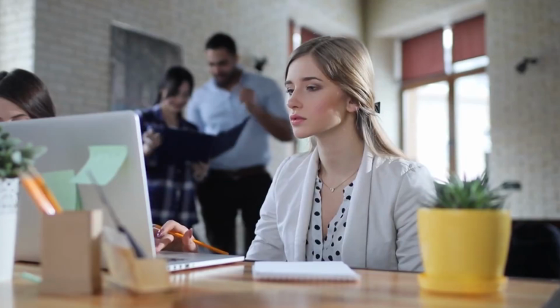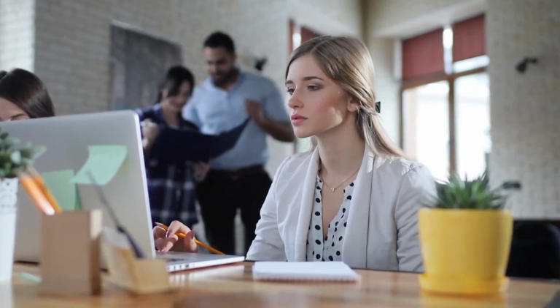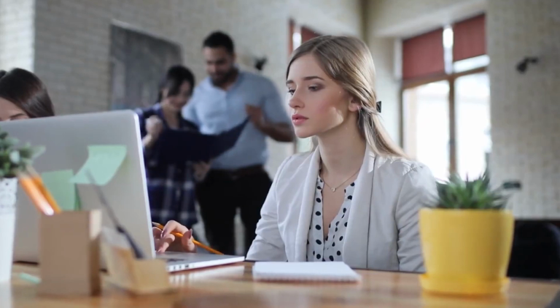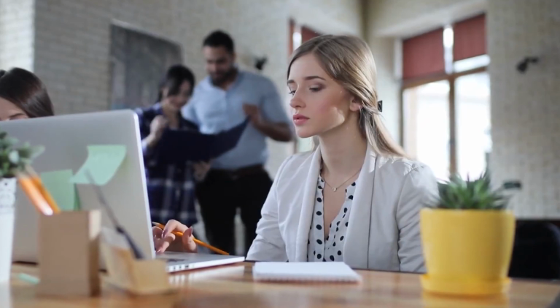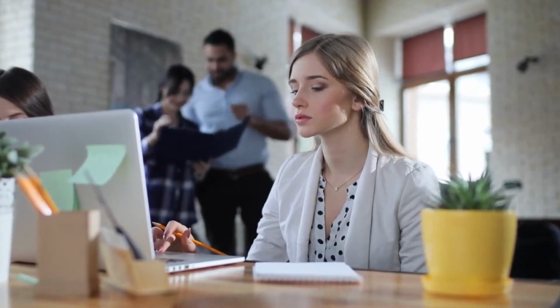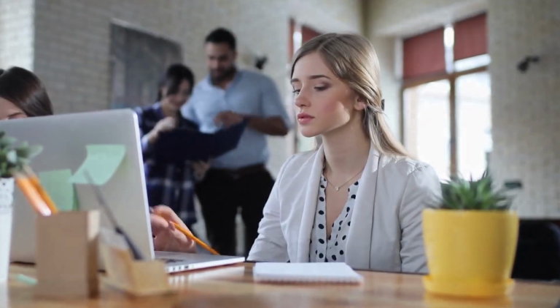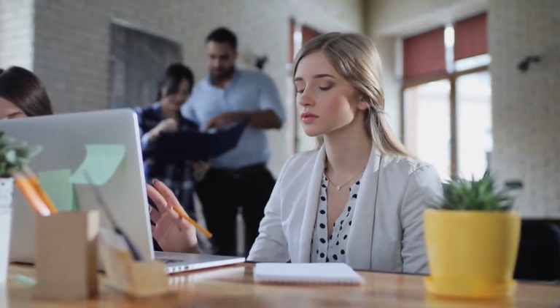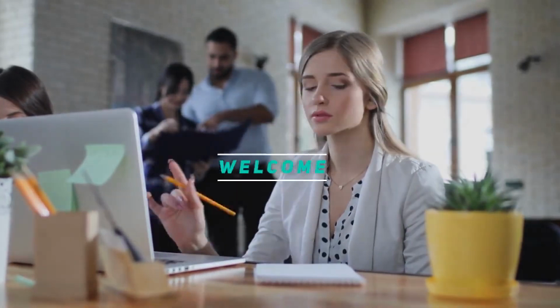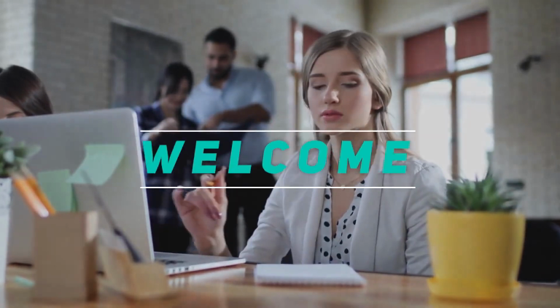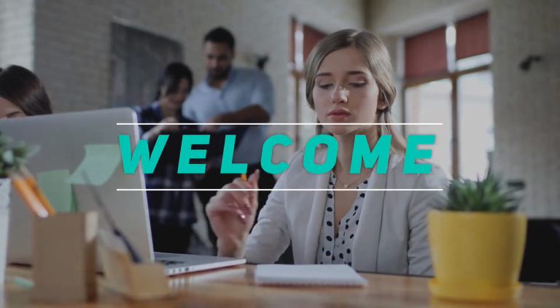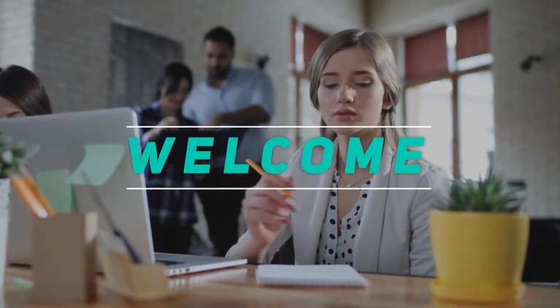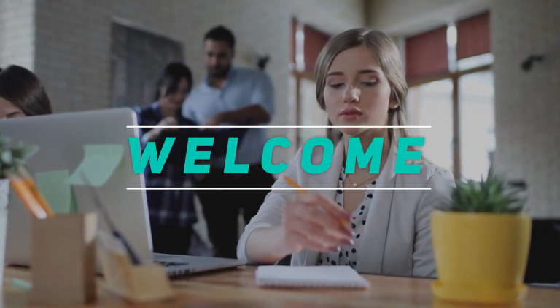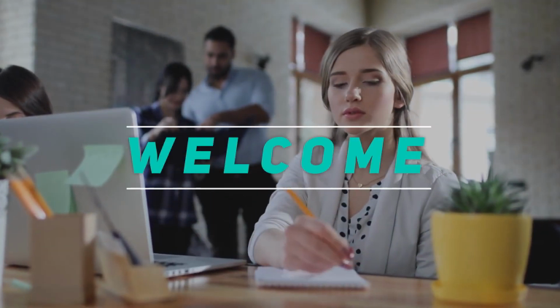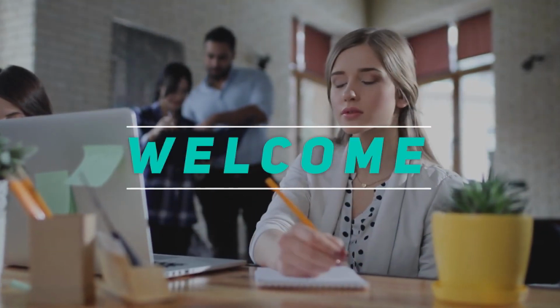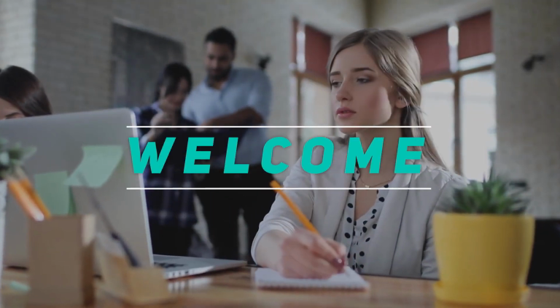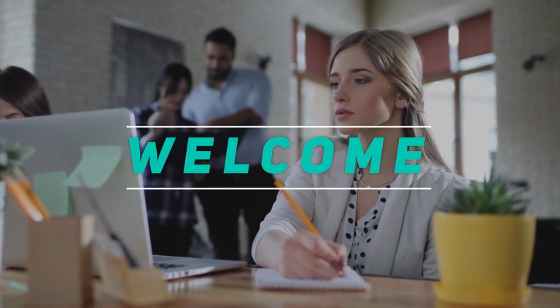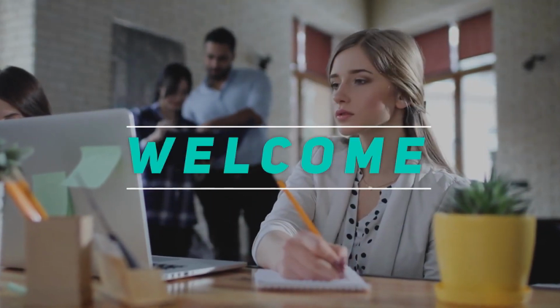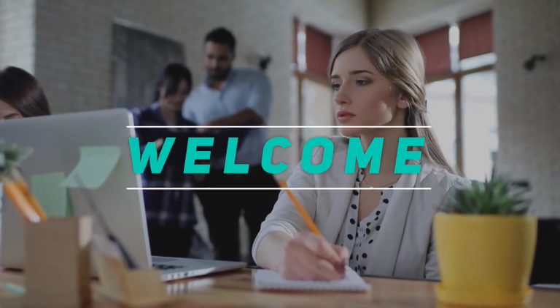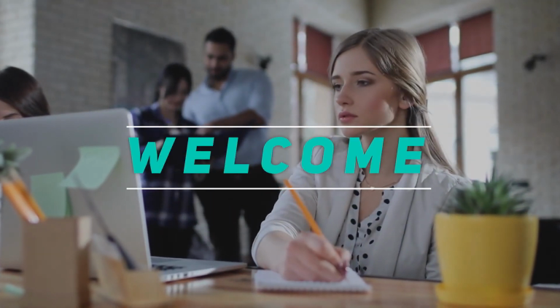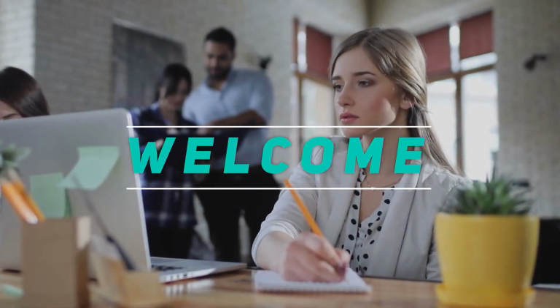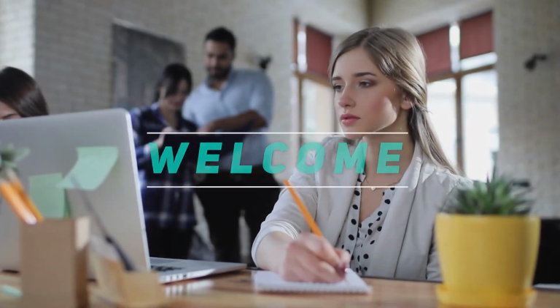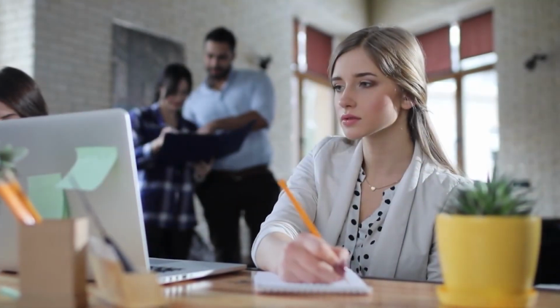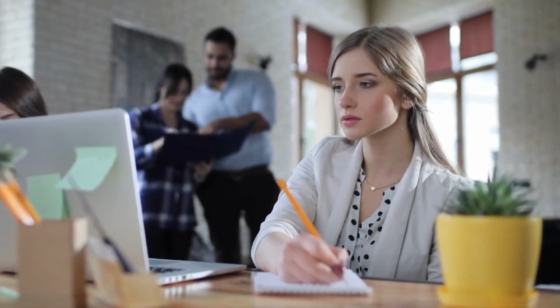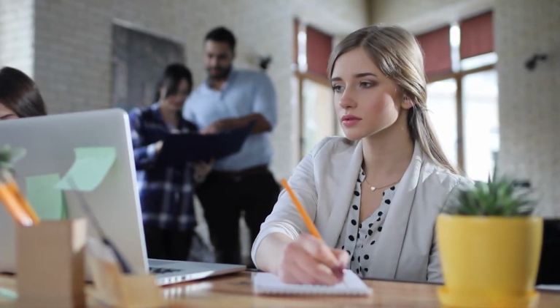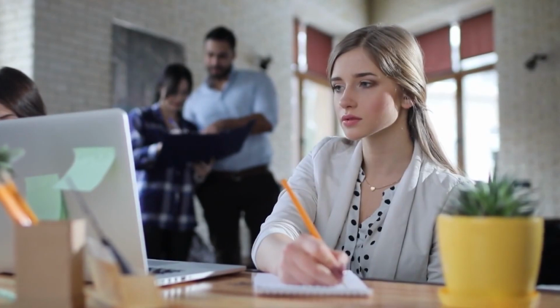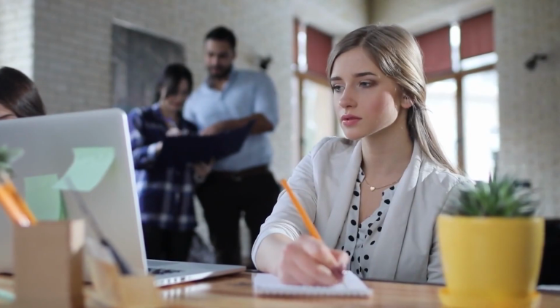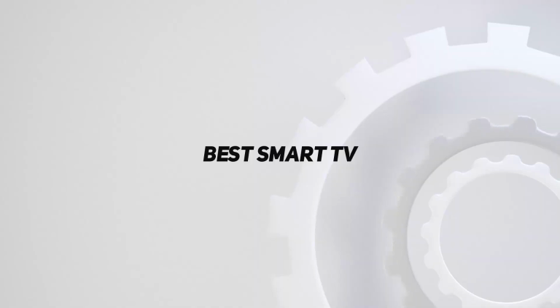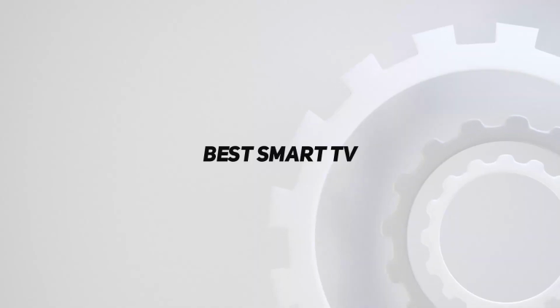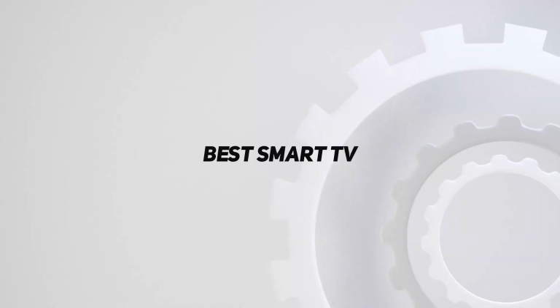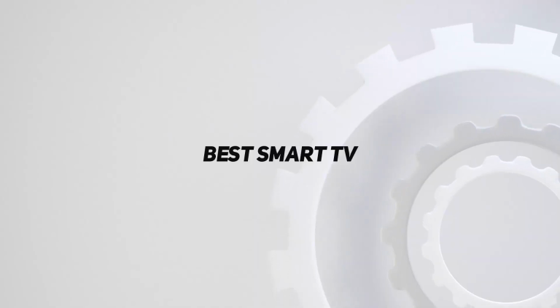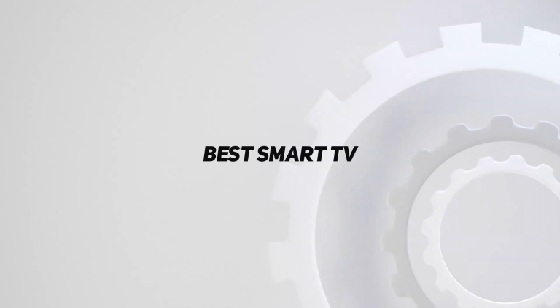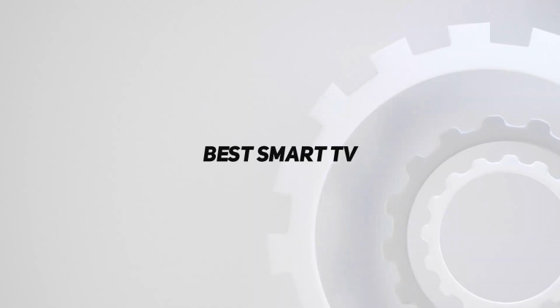Hey, welcome back to my channel. In this video, I'm gonna talk about top 5 best smart TVs.